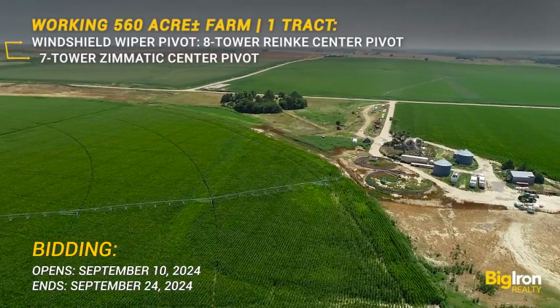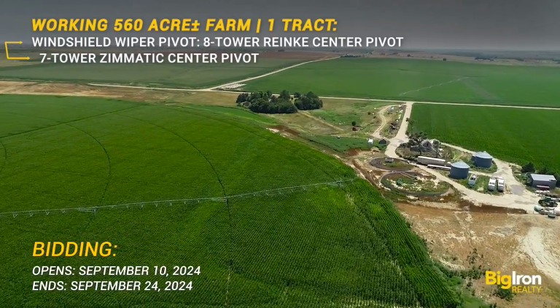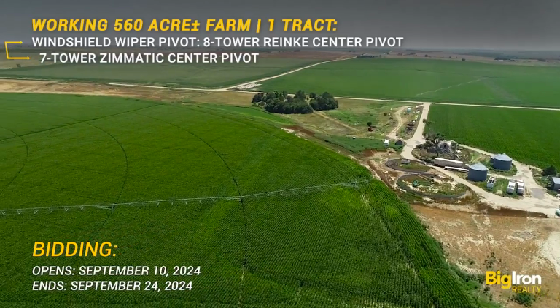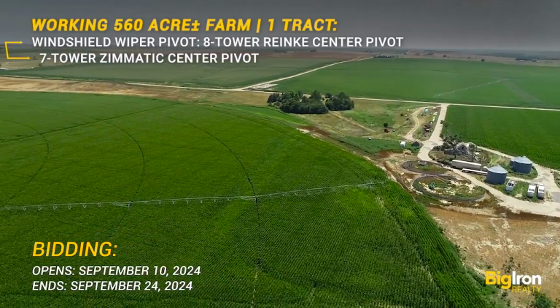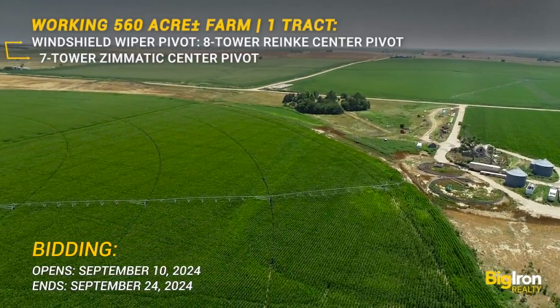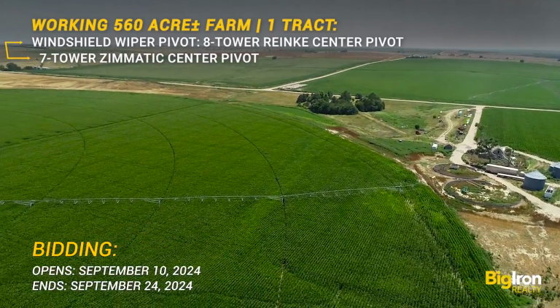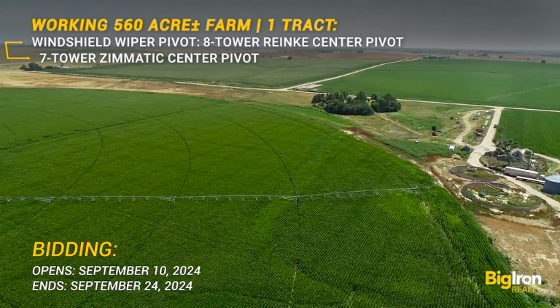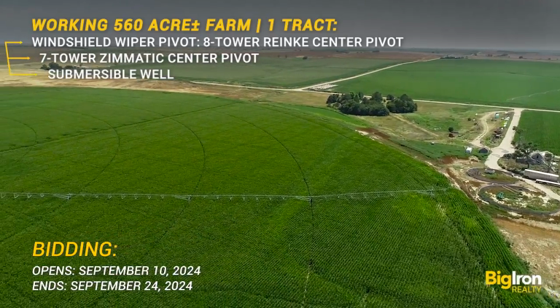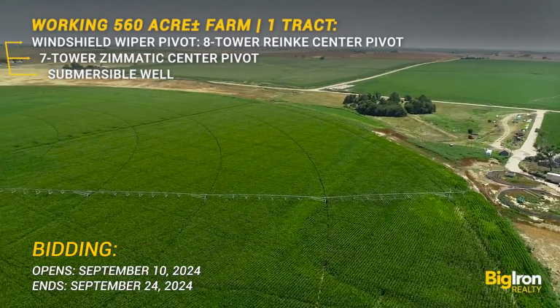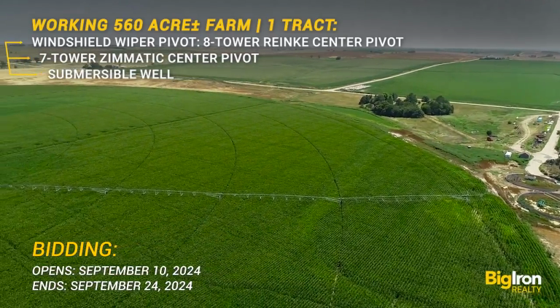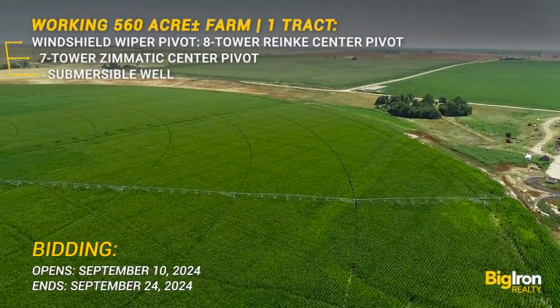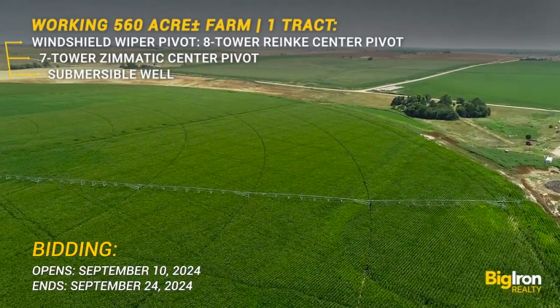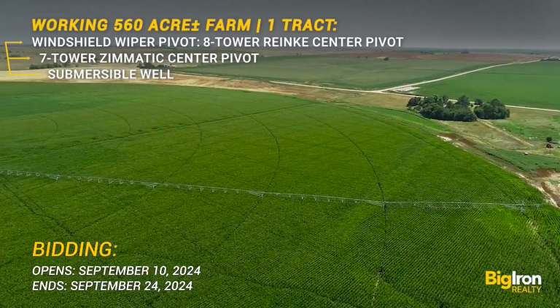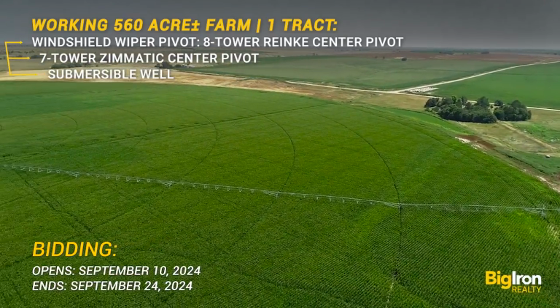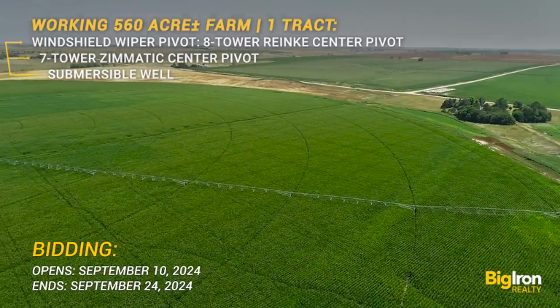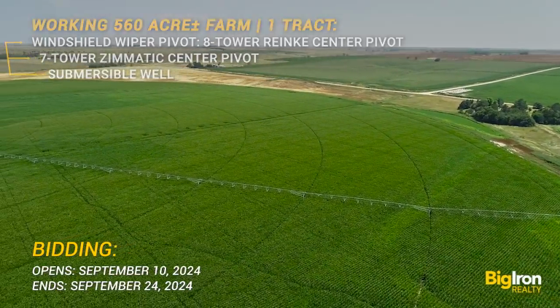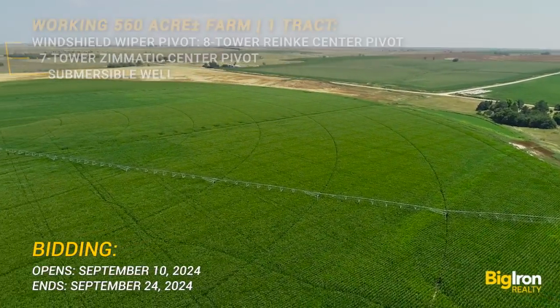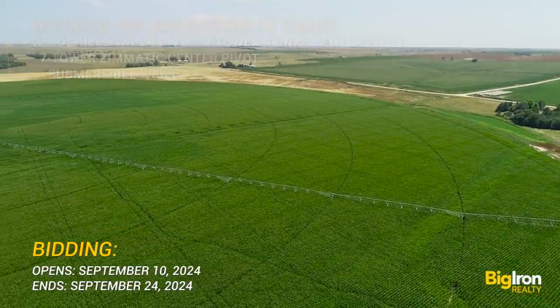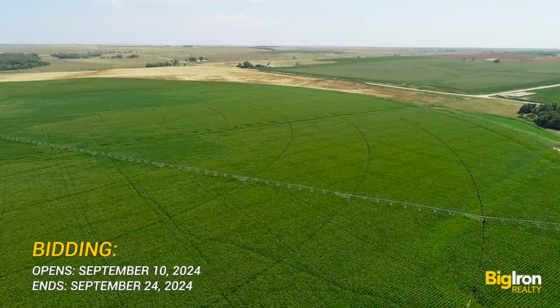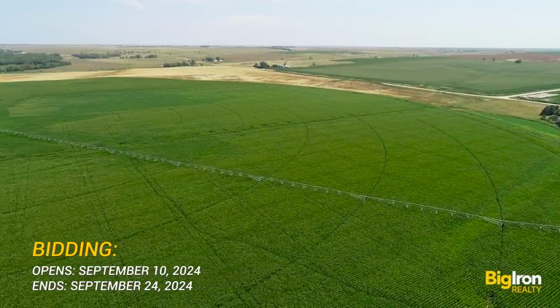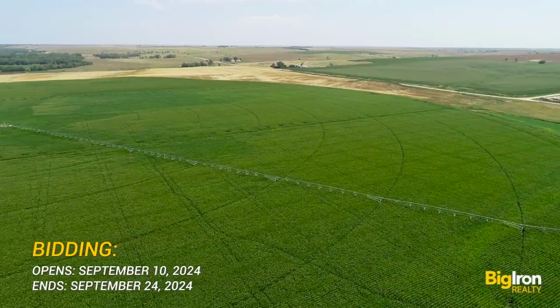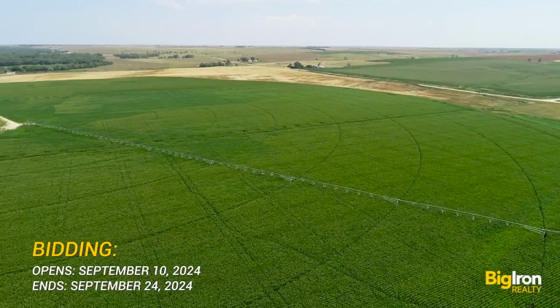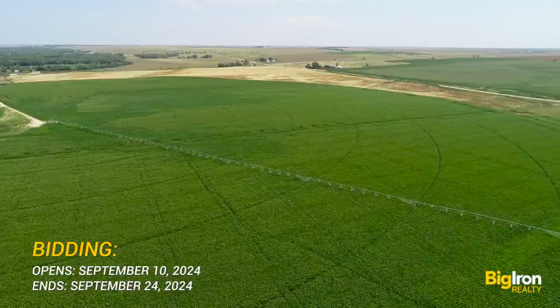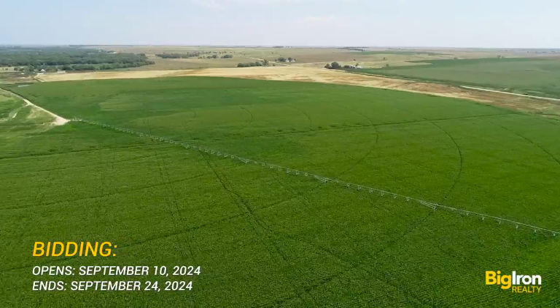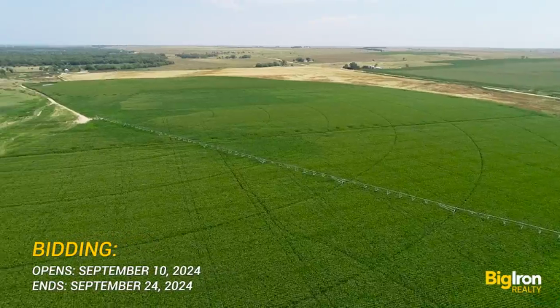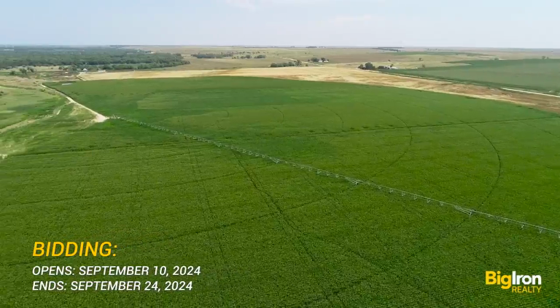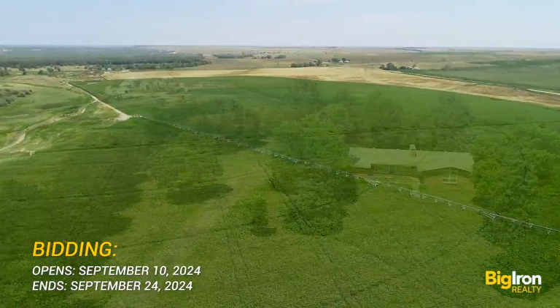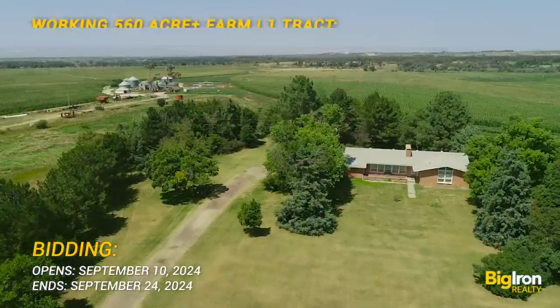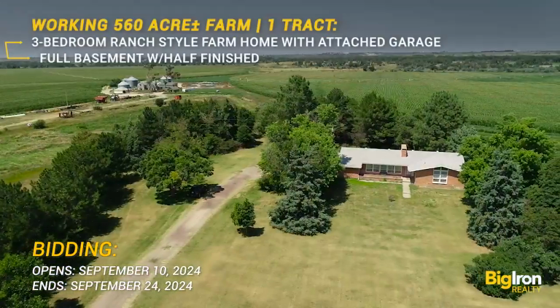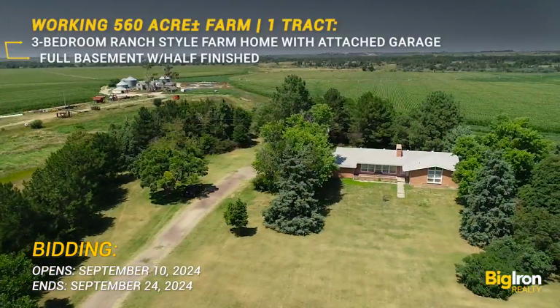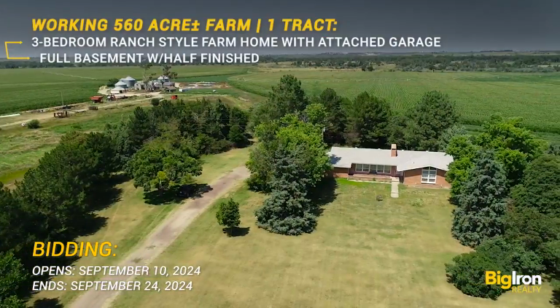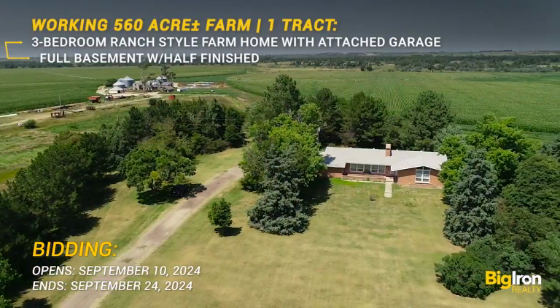The property also boasts a unique house built in the late 60's that stands out with its forward-thinking open floor plan.